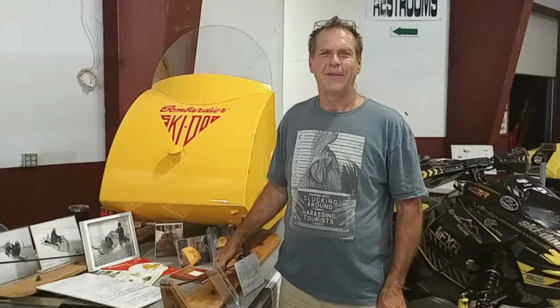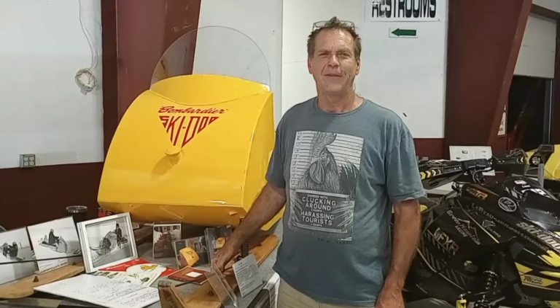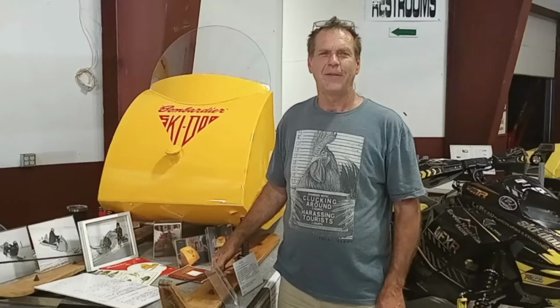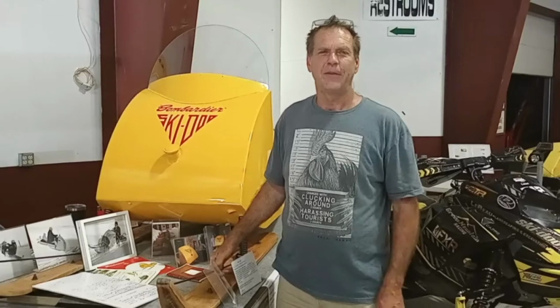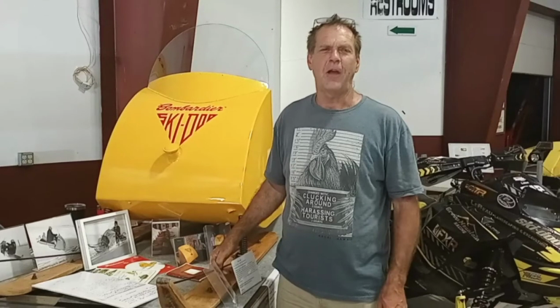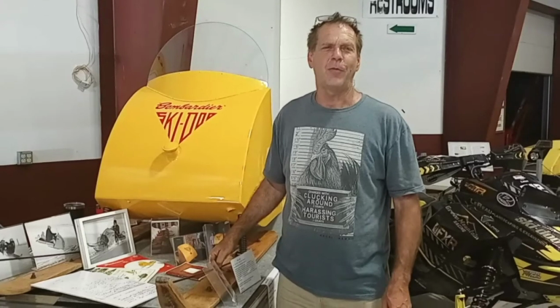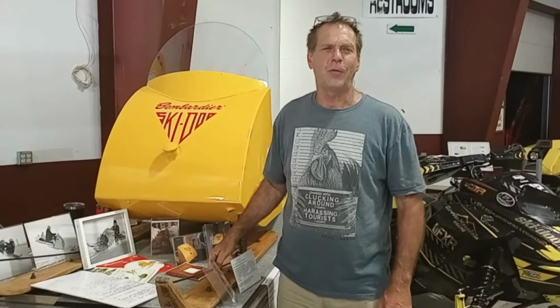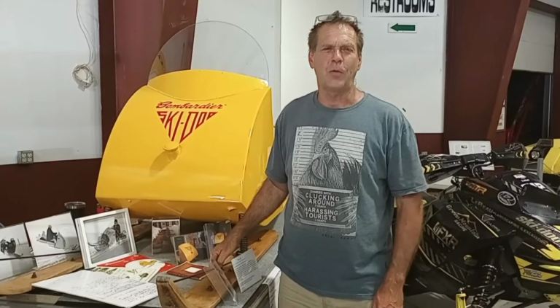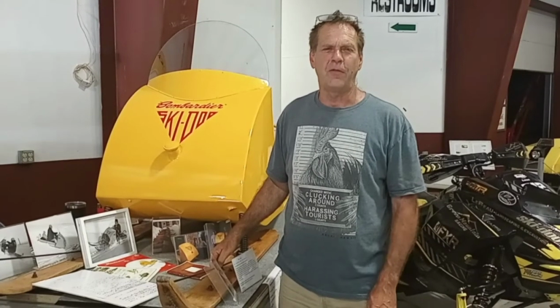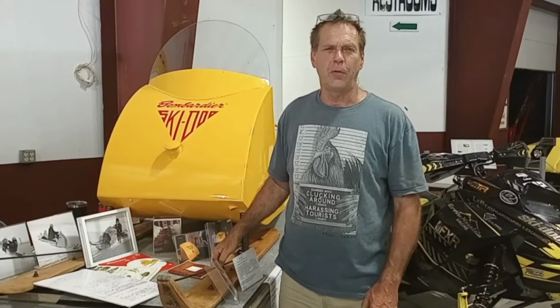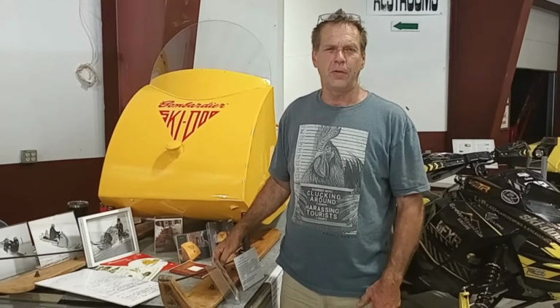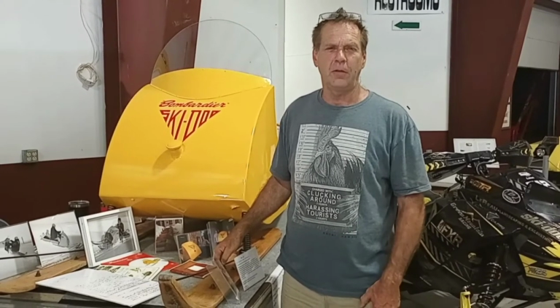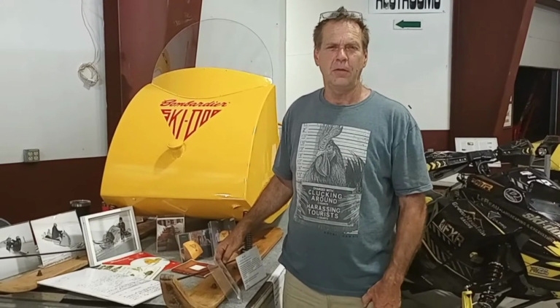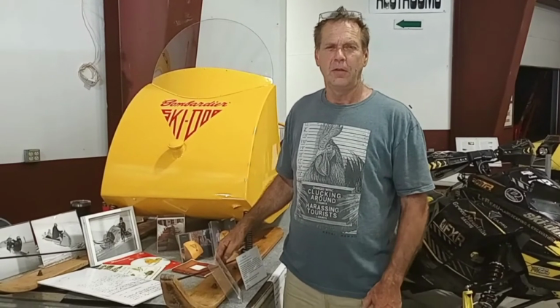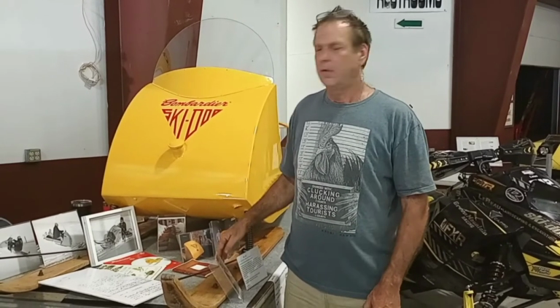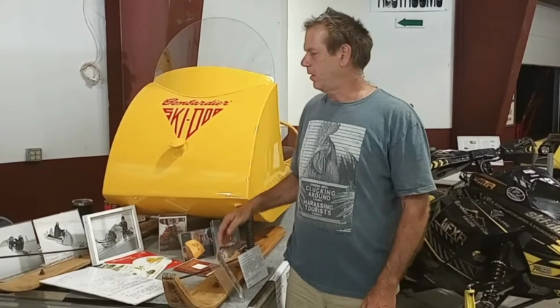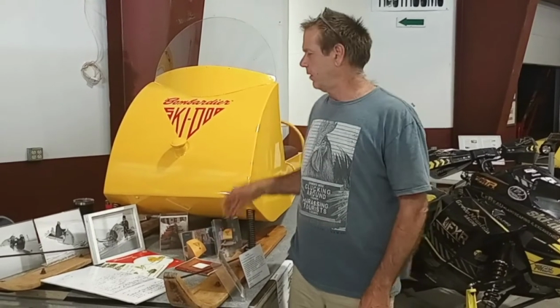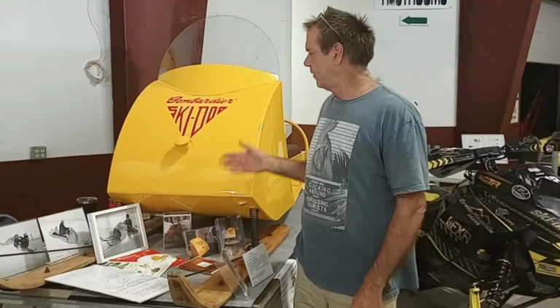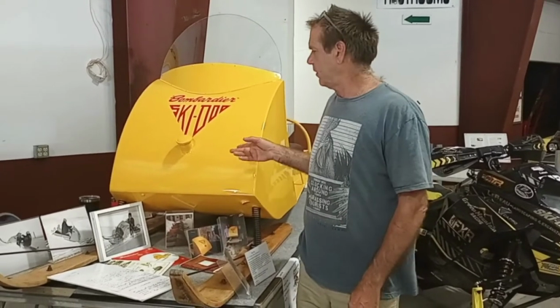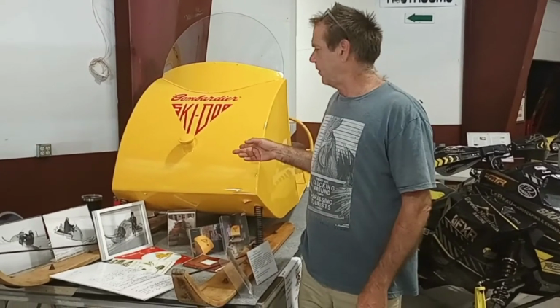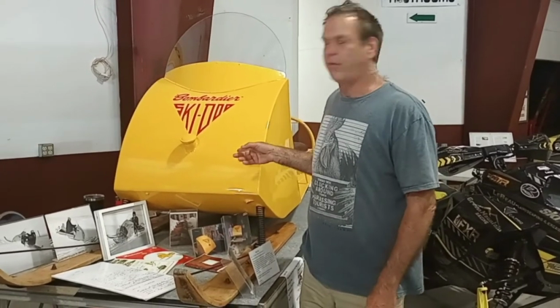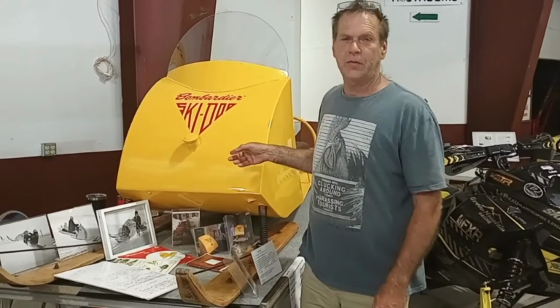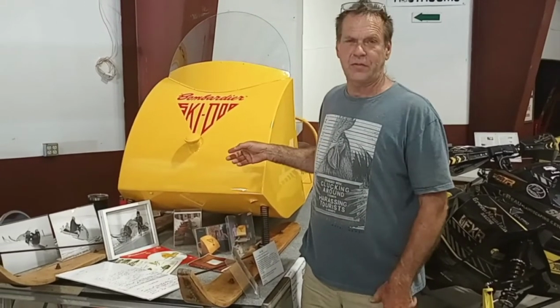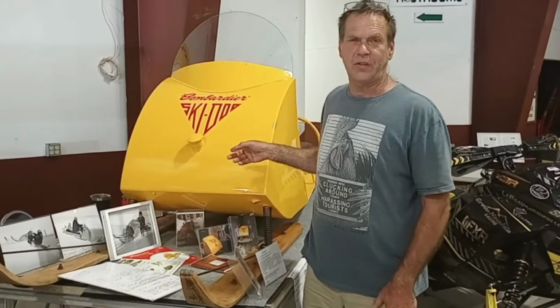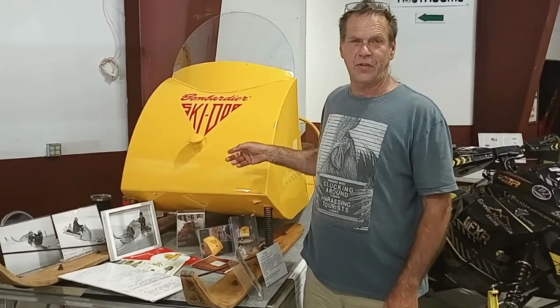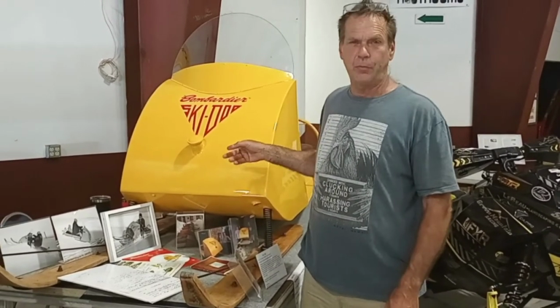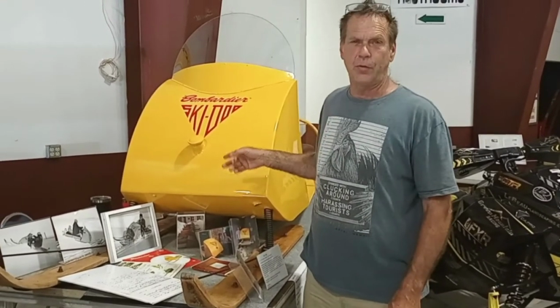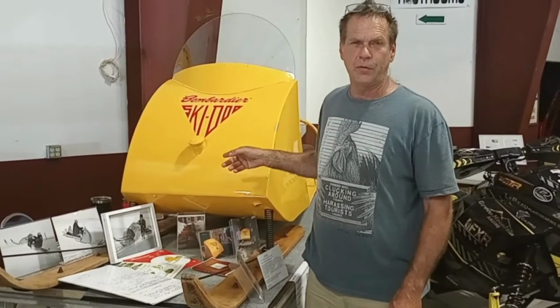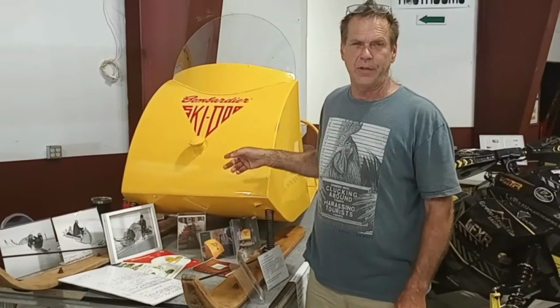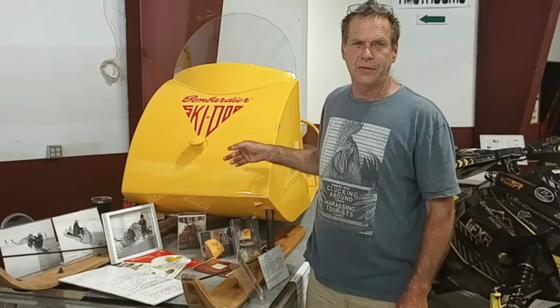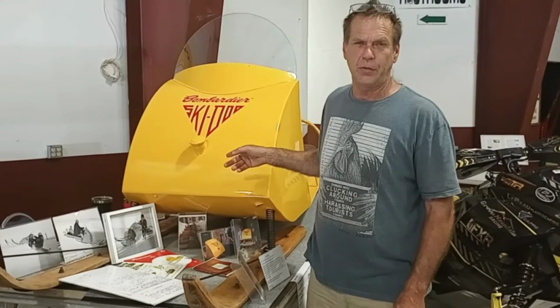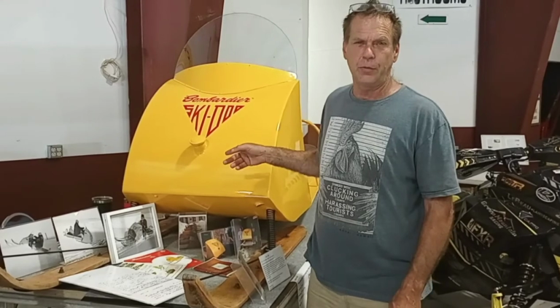Hi, my name is Ron Fullerton. This is the first 60 produced by Skidoo.